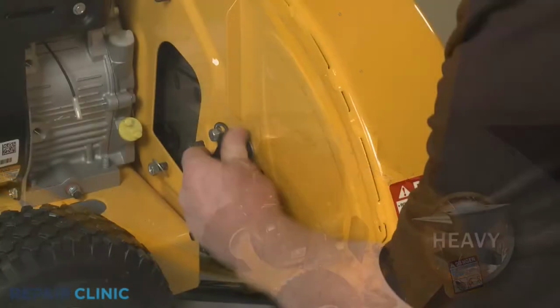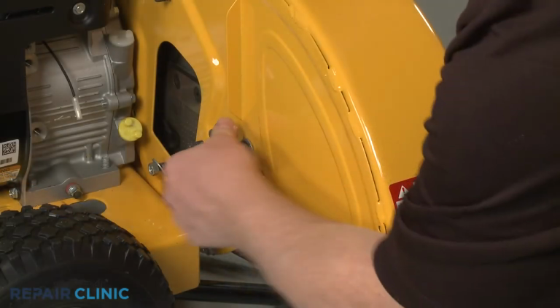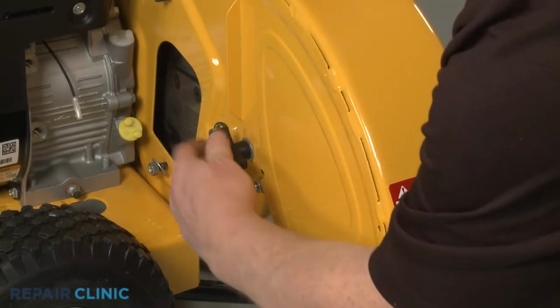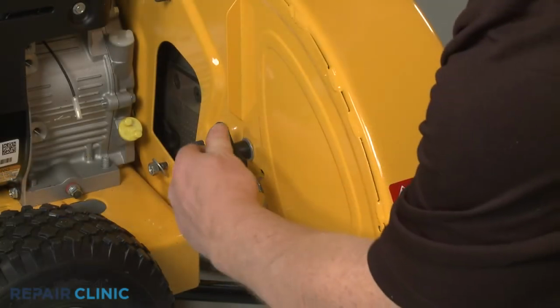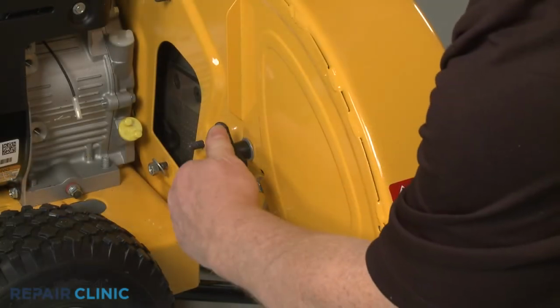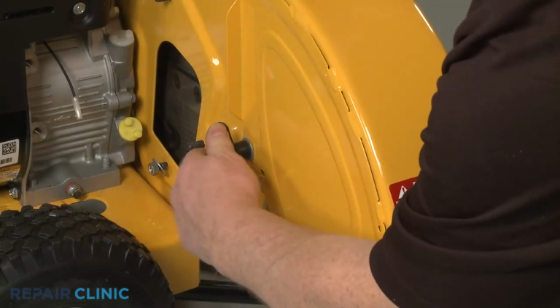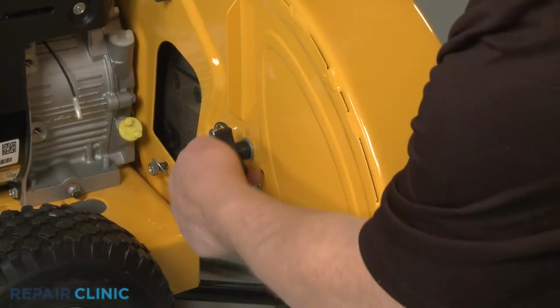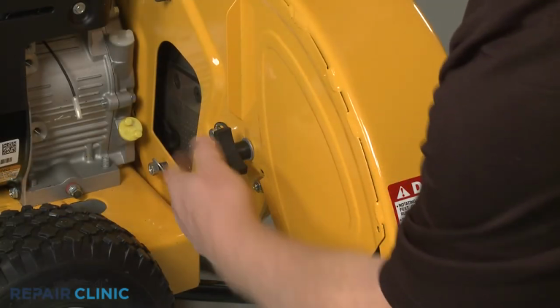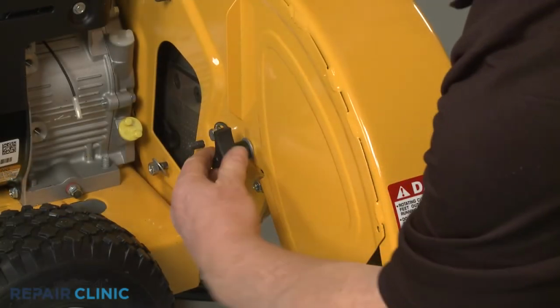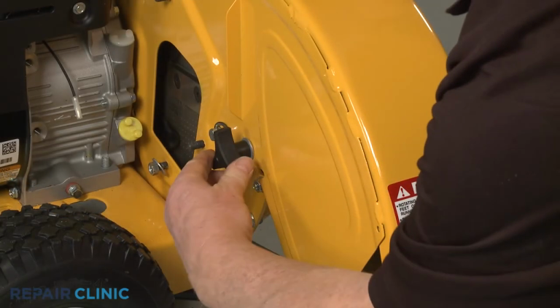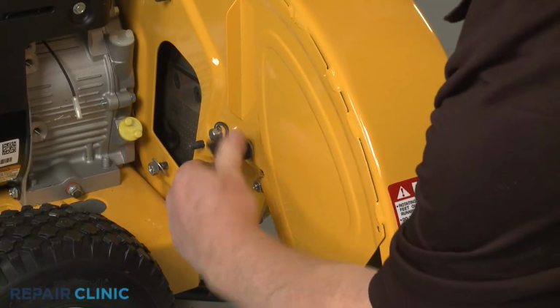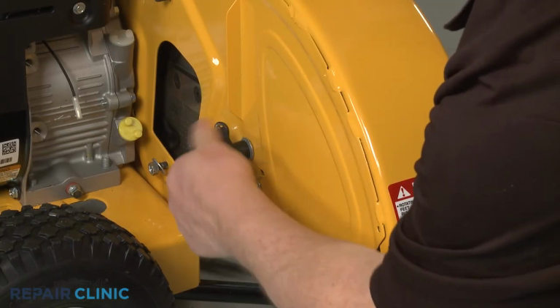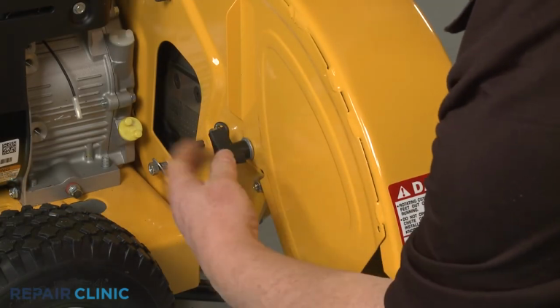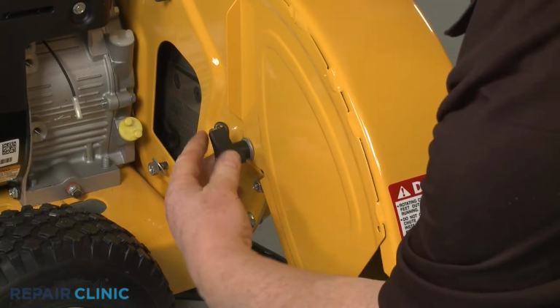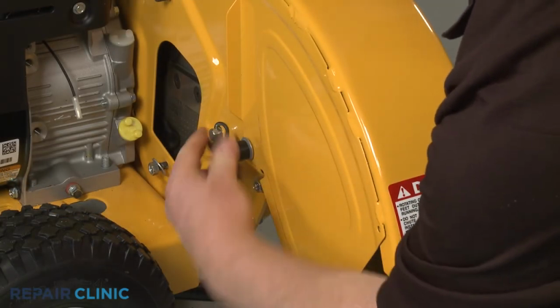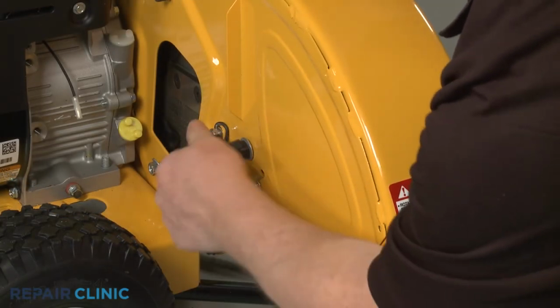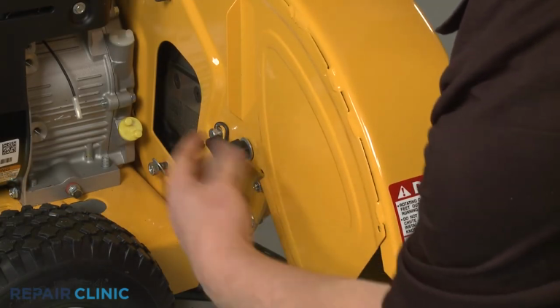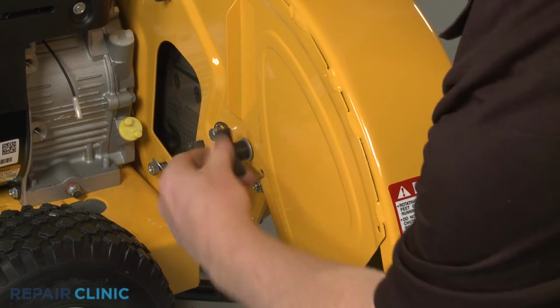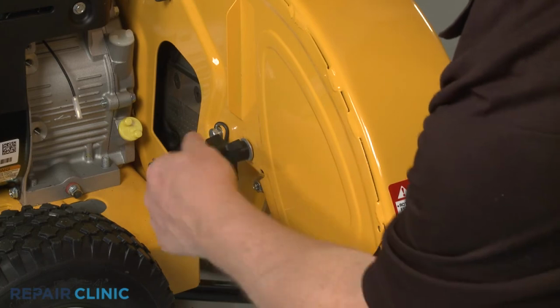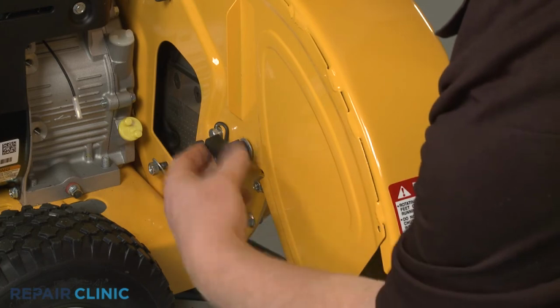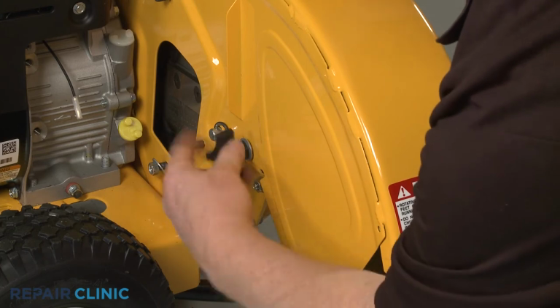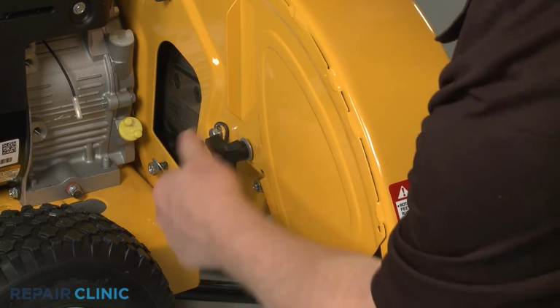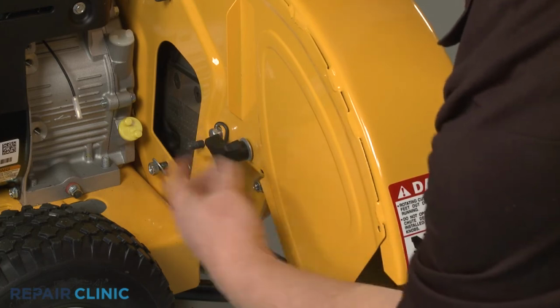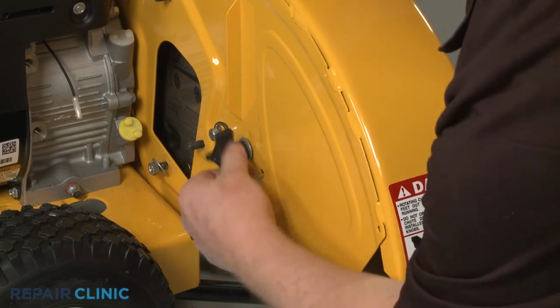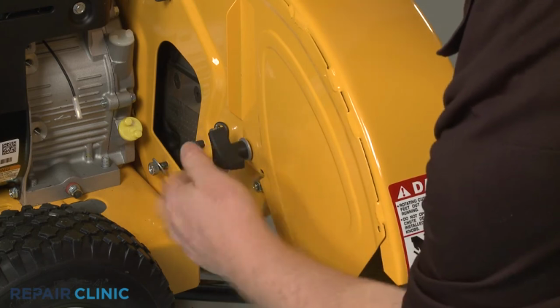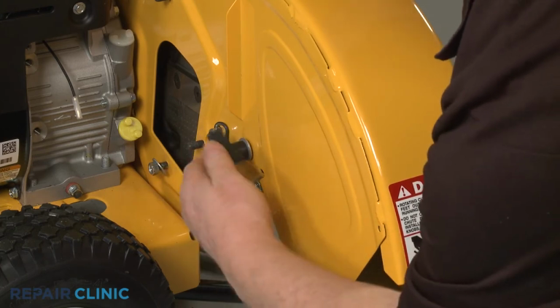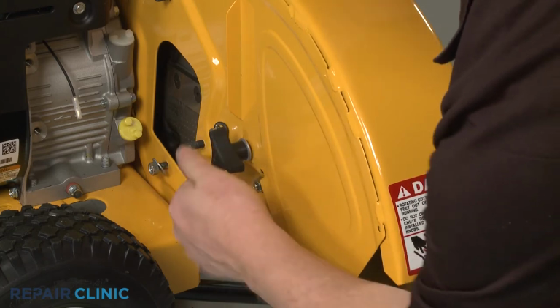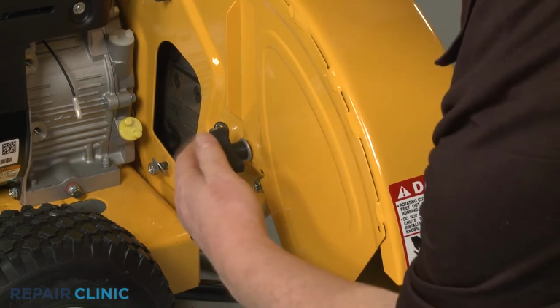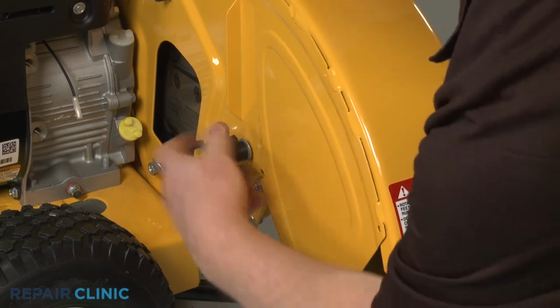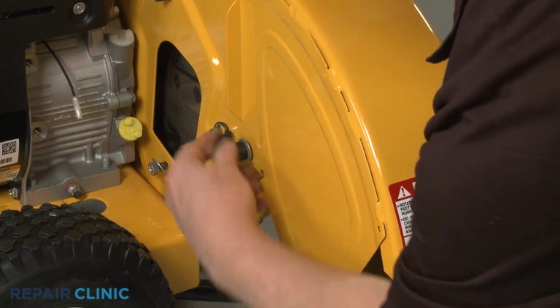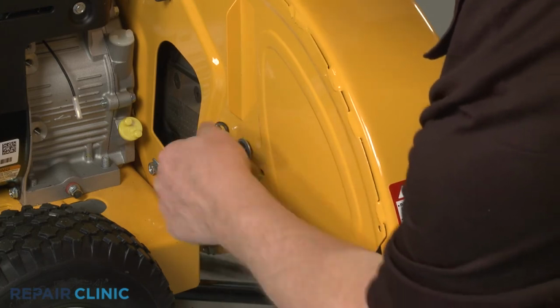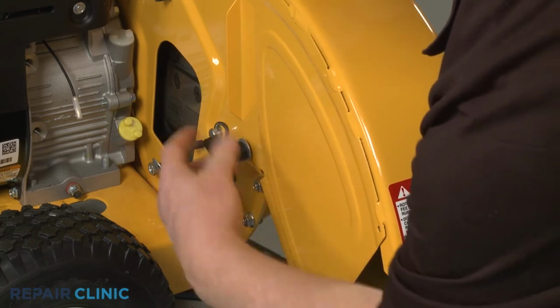Next, unthread the two retaining knob screws securing the bottom of the discharge chute.